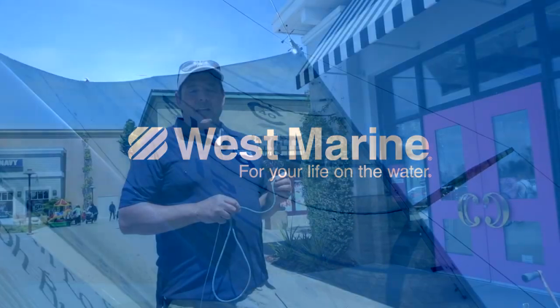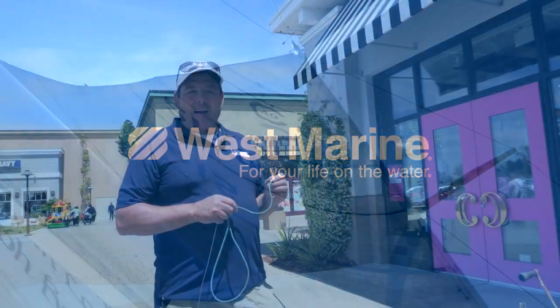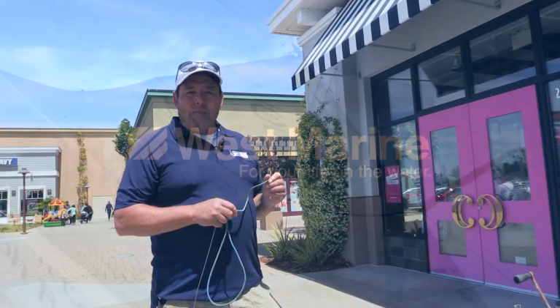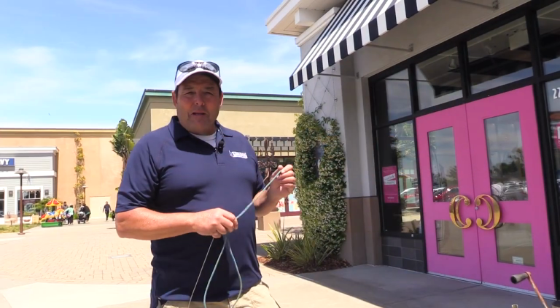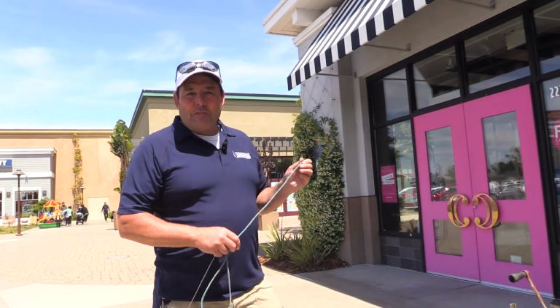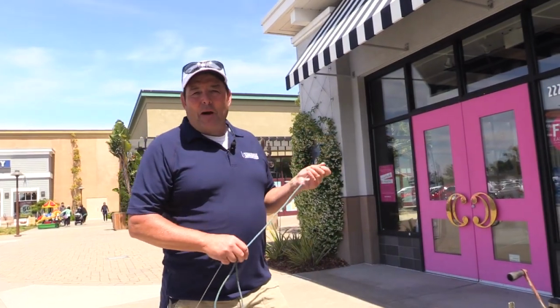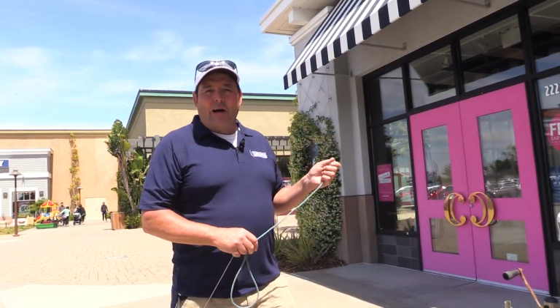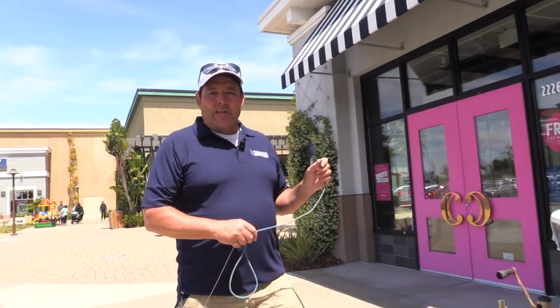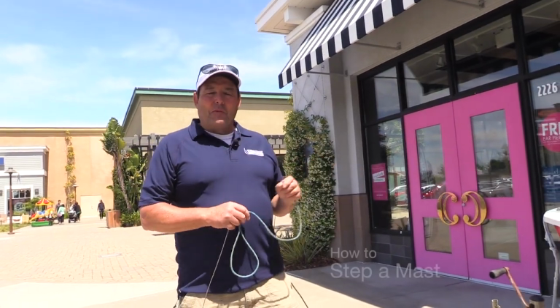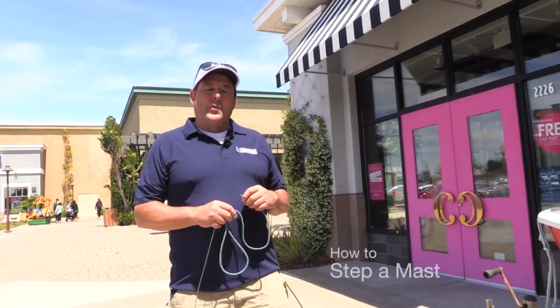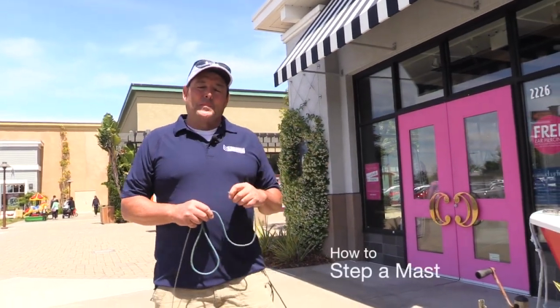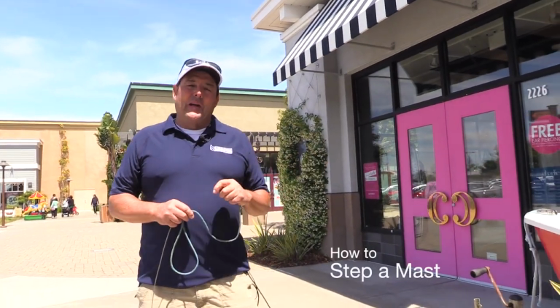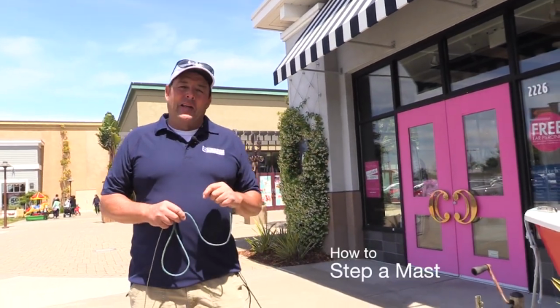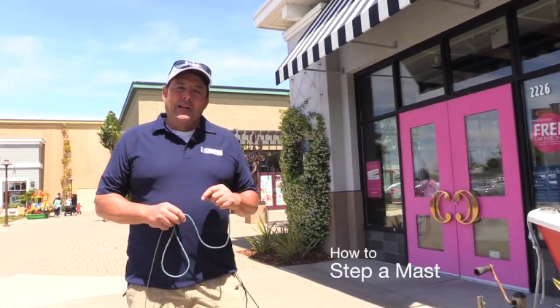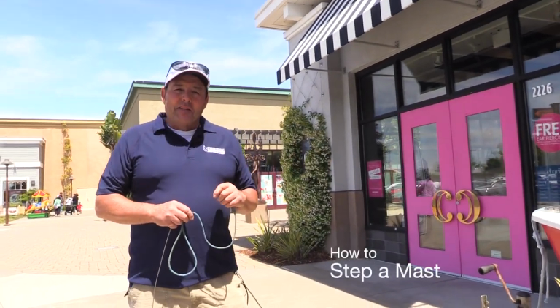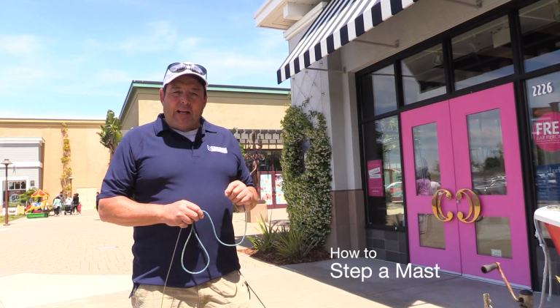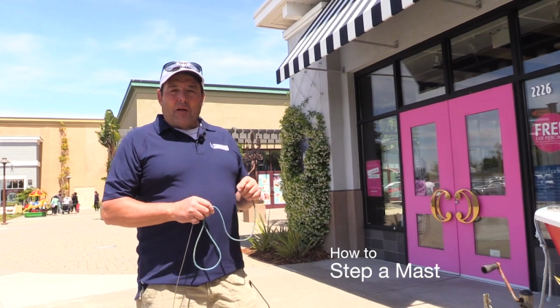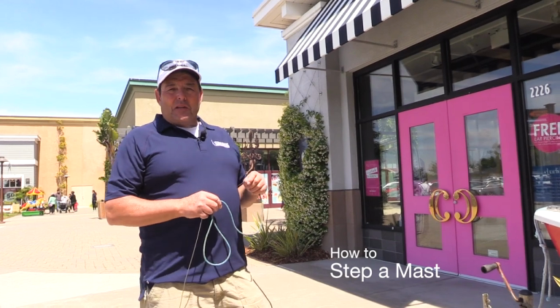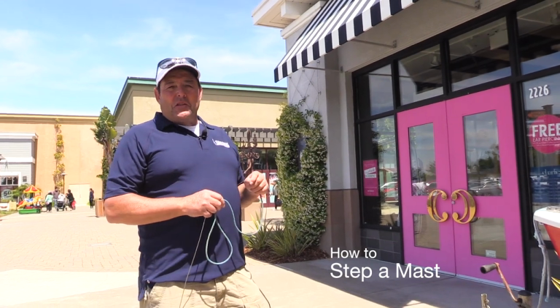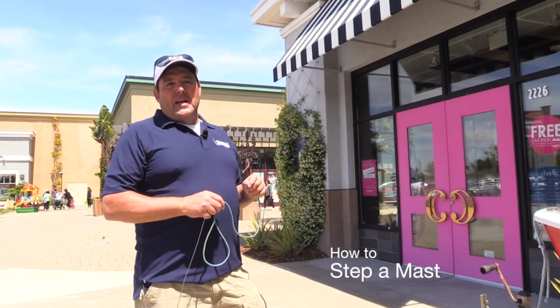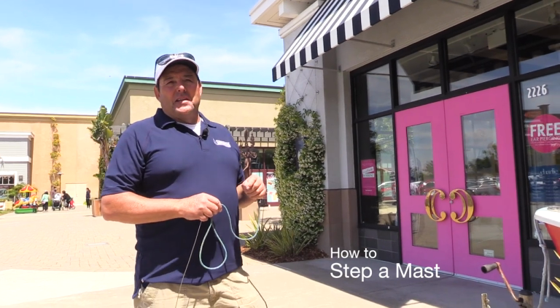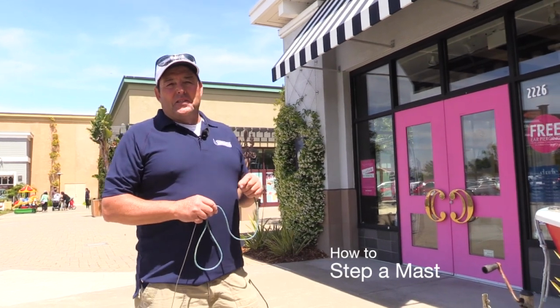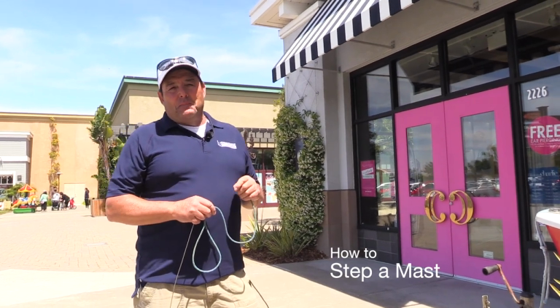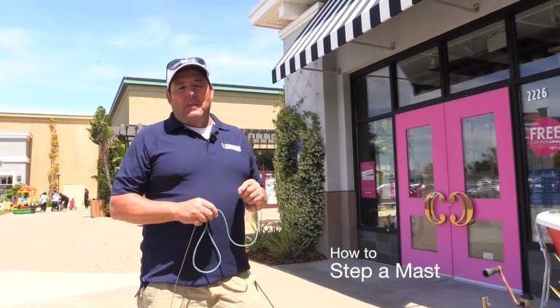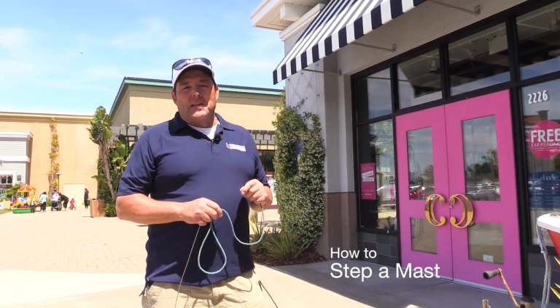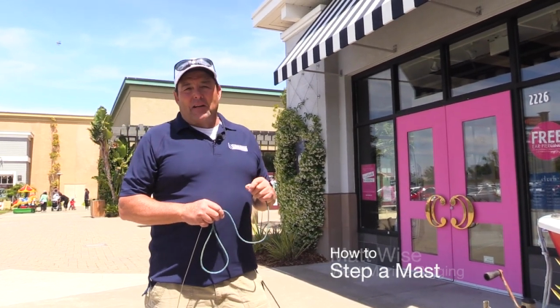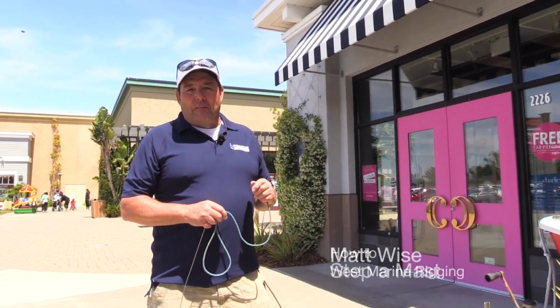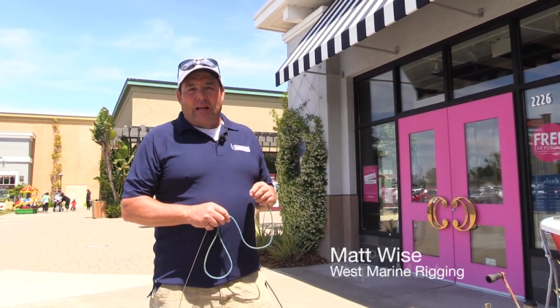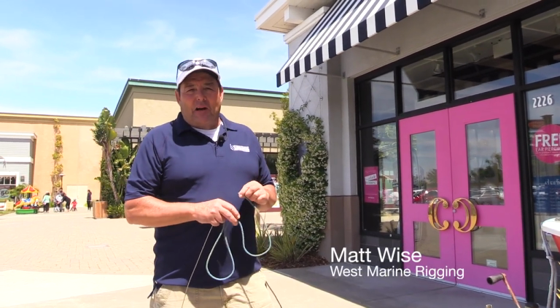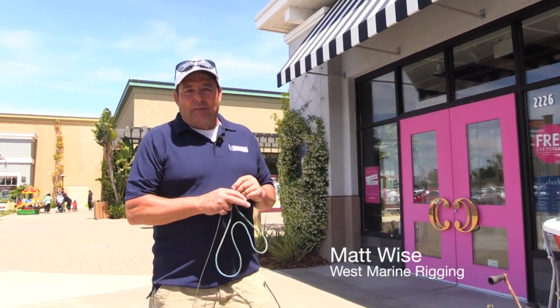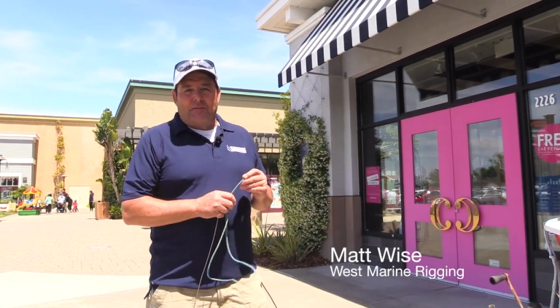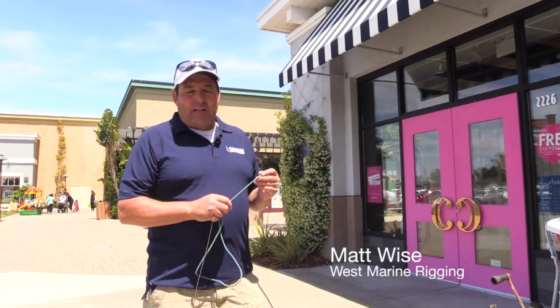Hi, my name is Matt Wise and I'm with West Marine. Today we're going to show you how to step the mast on a Vanguard 15.